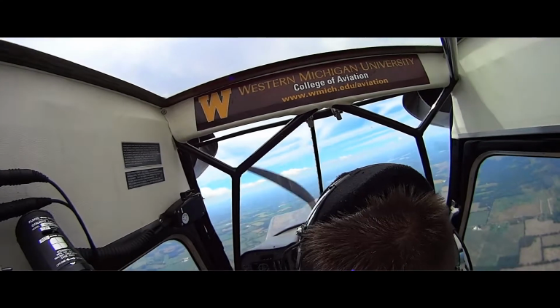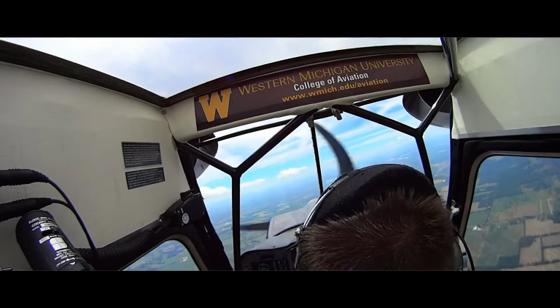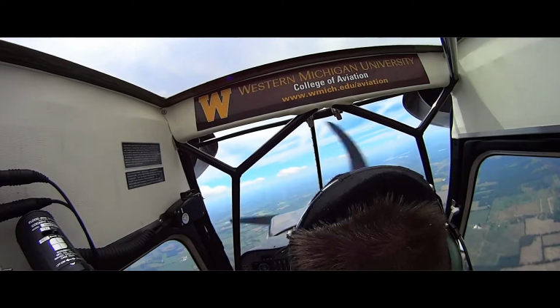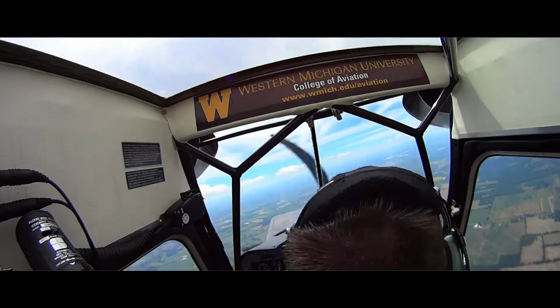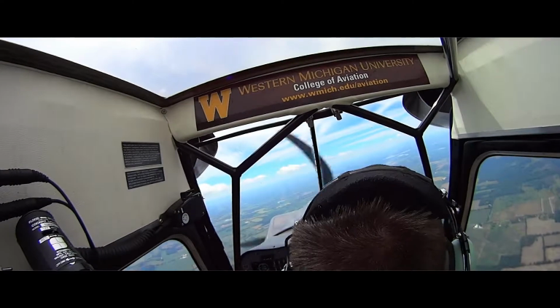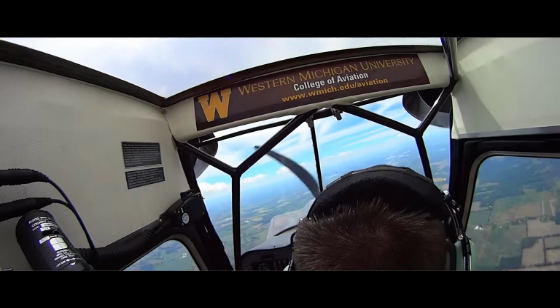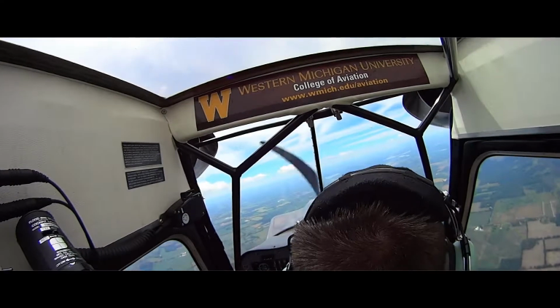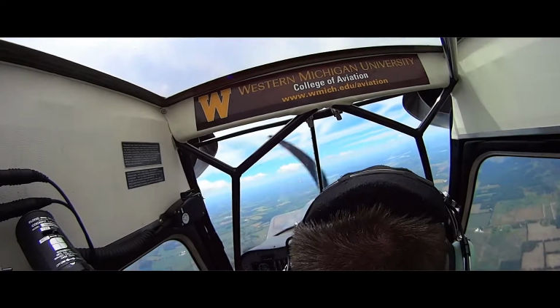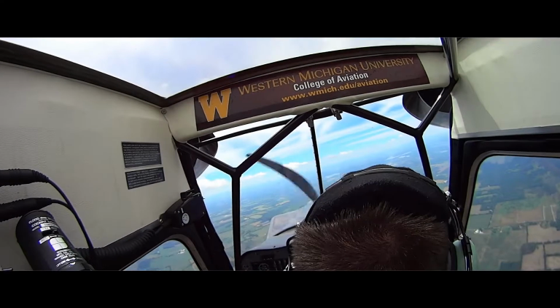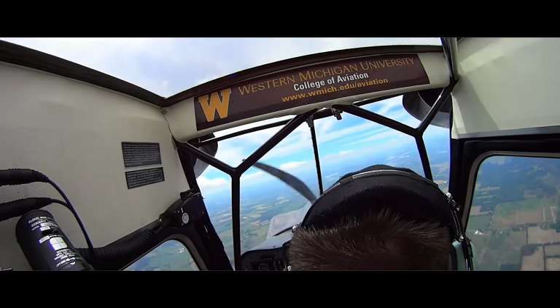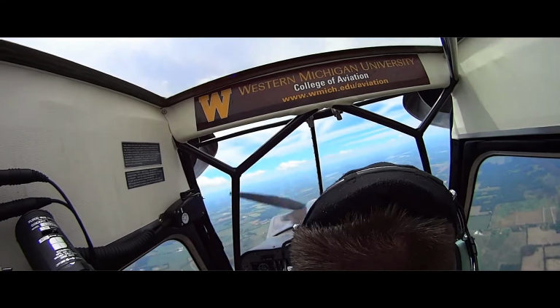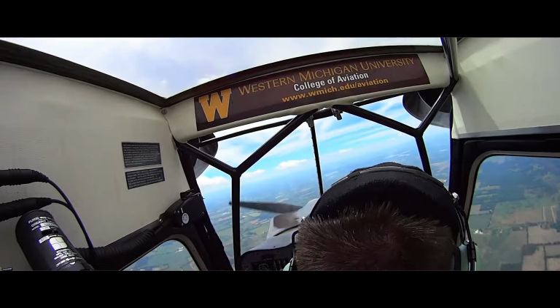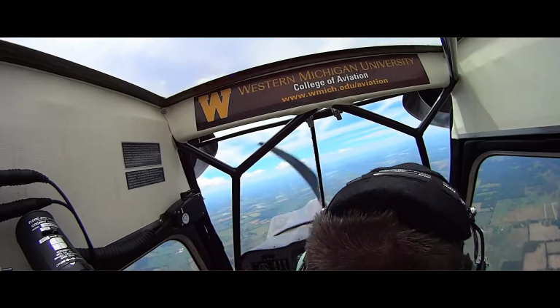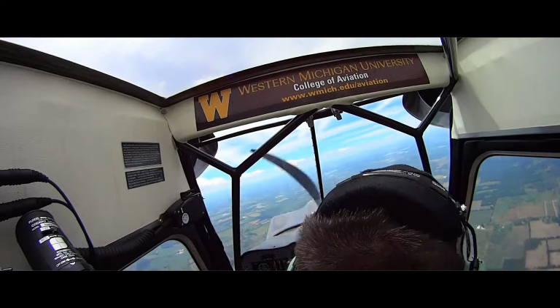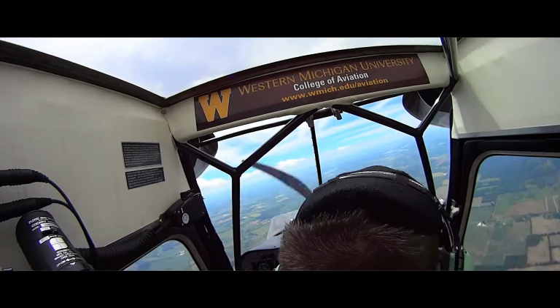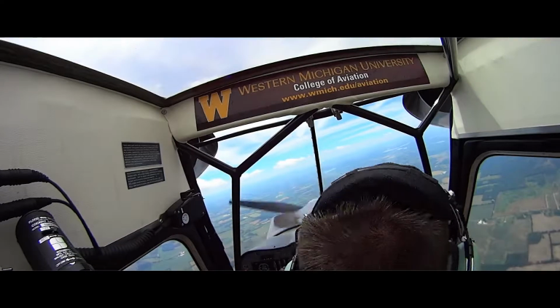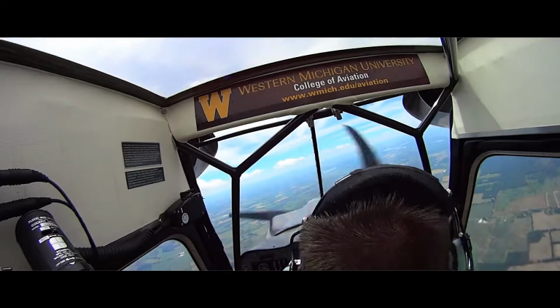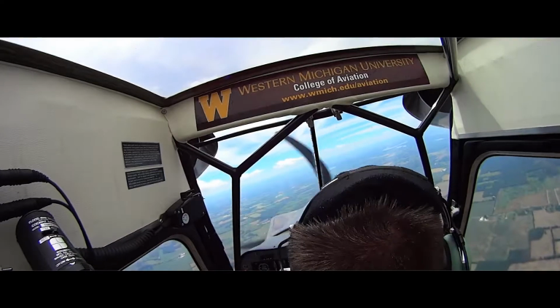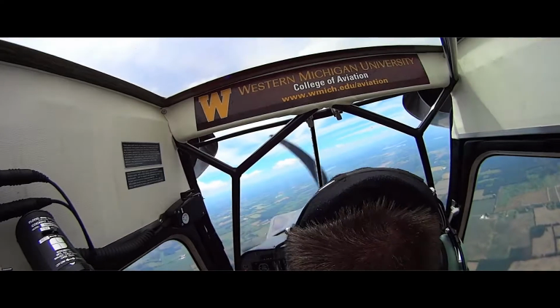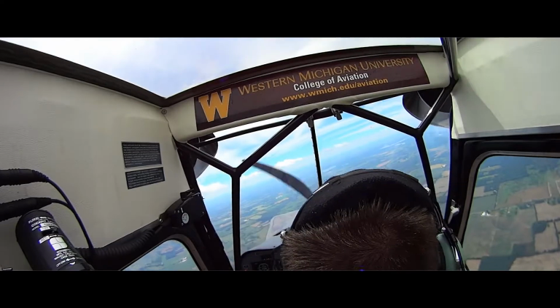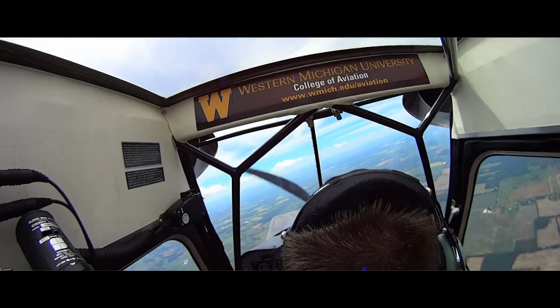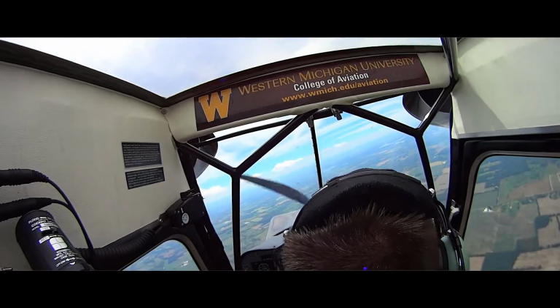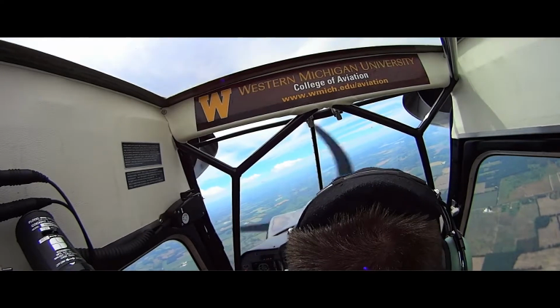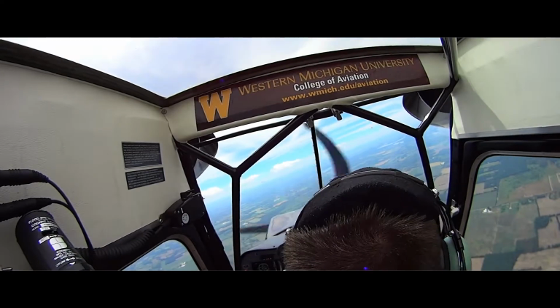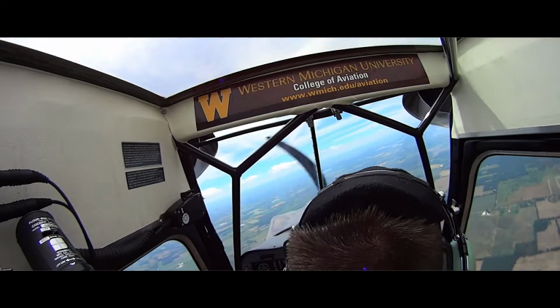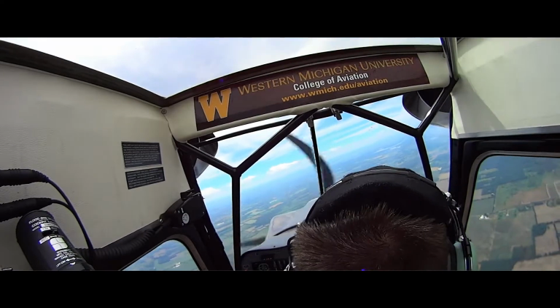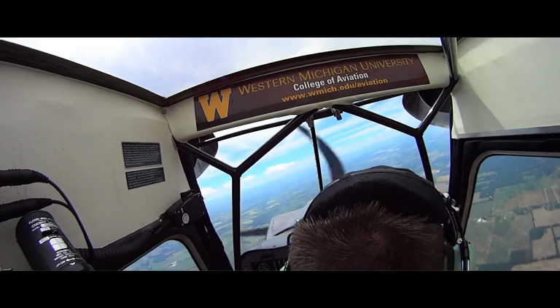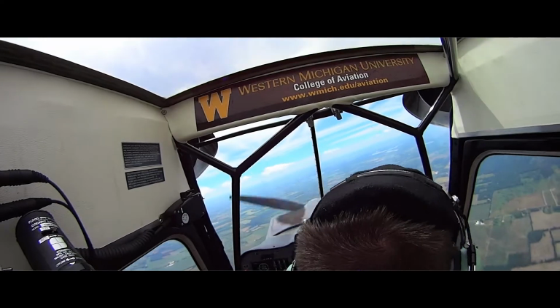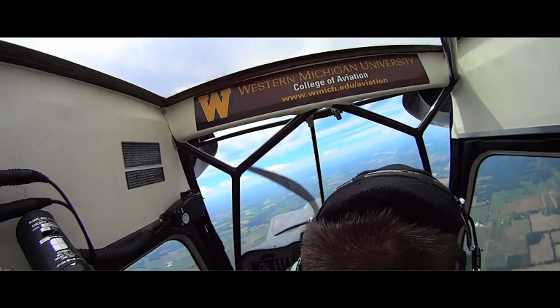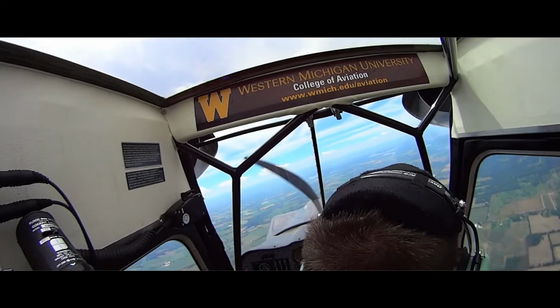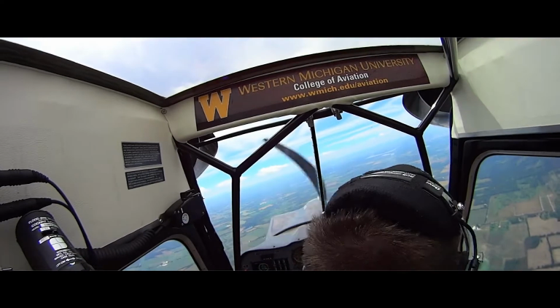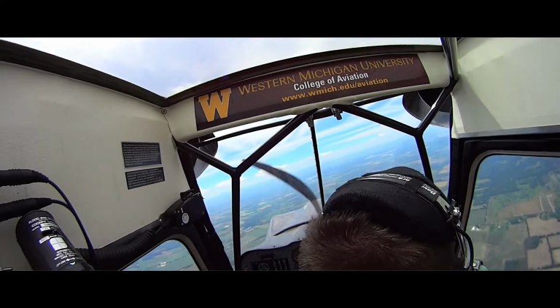Yeah, that was better at the time. Let me head back that way. I'll take control. Air control. I'll have control.